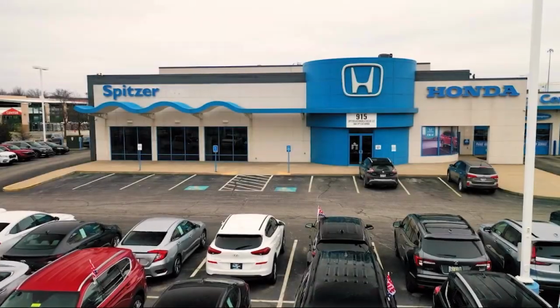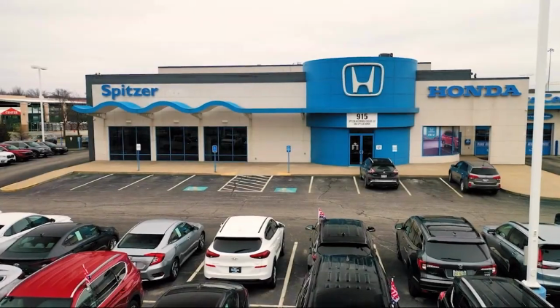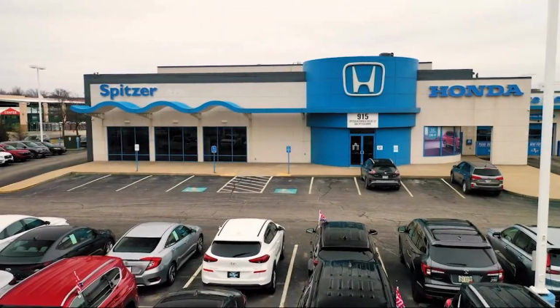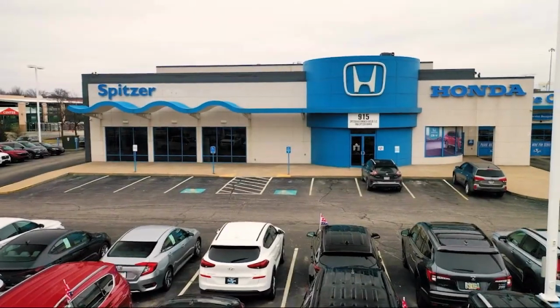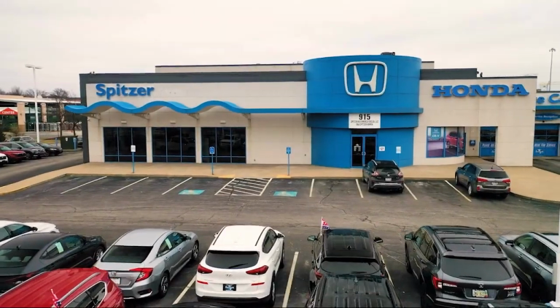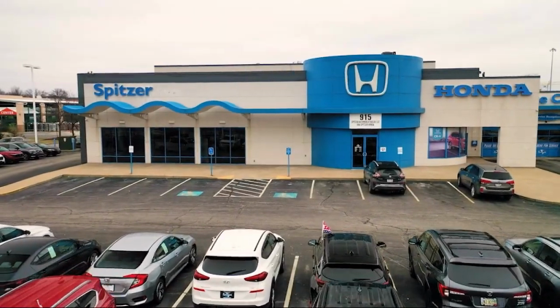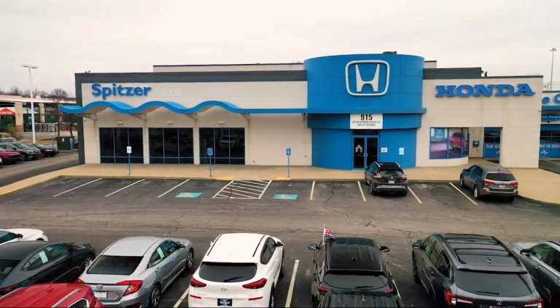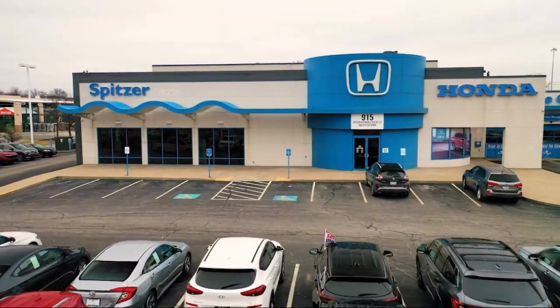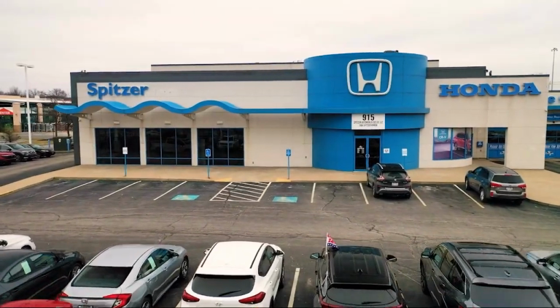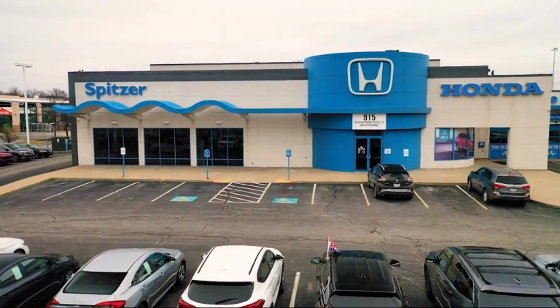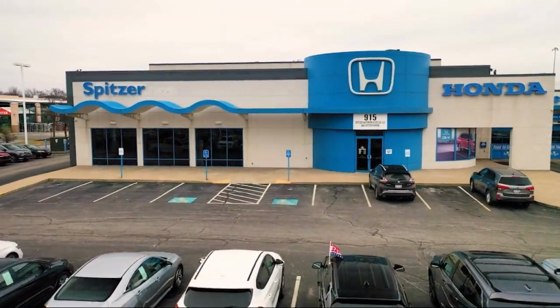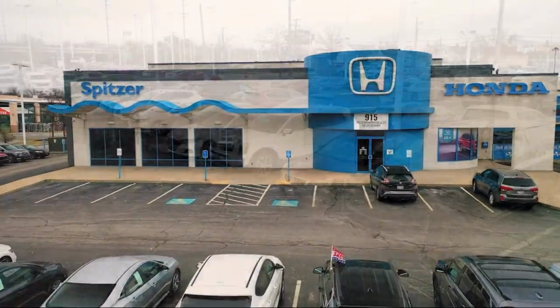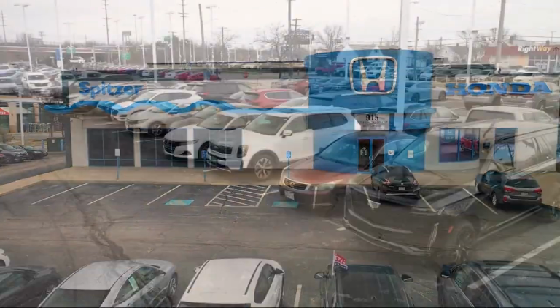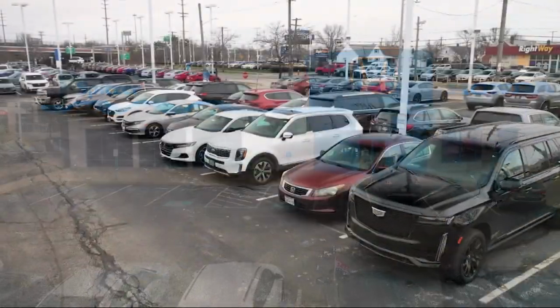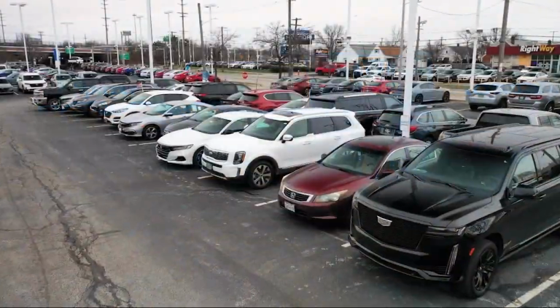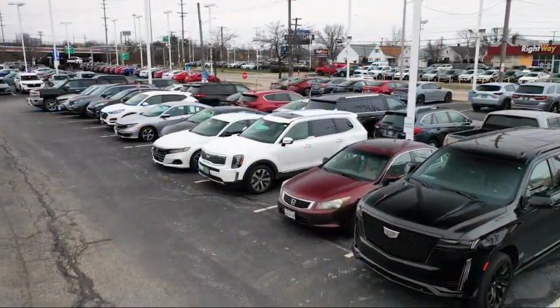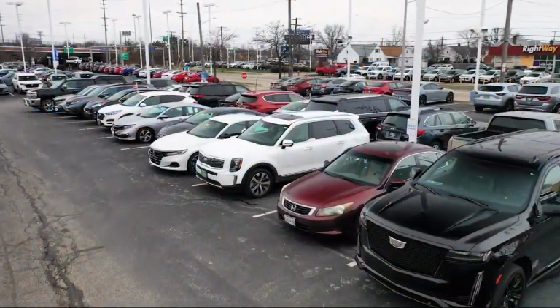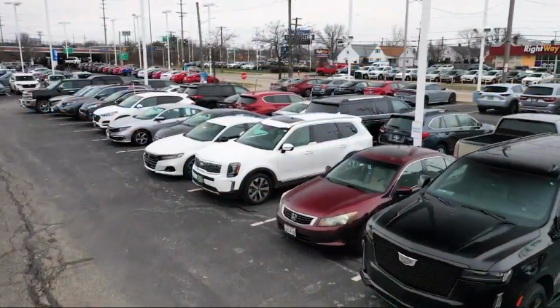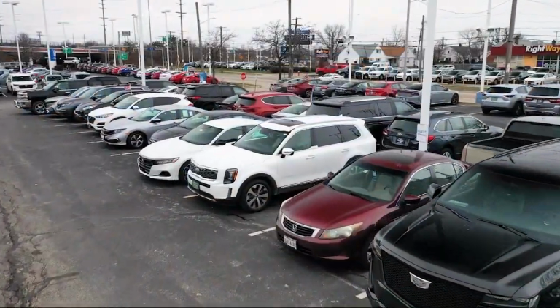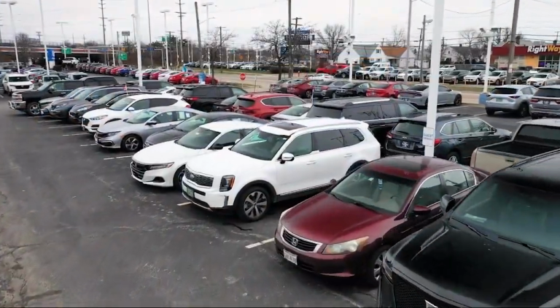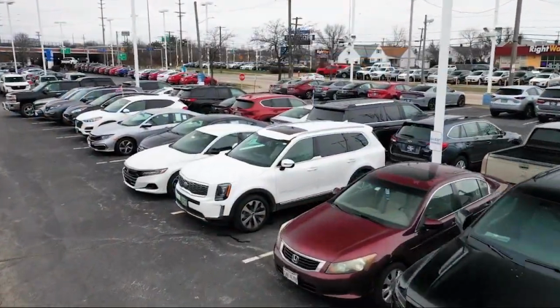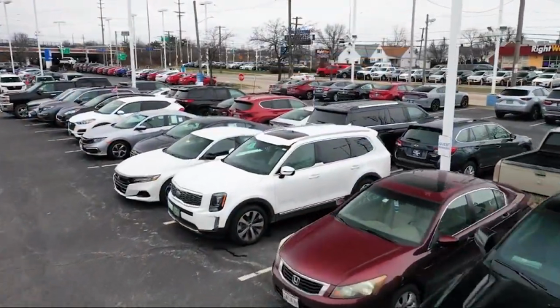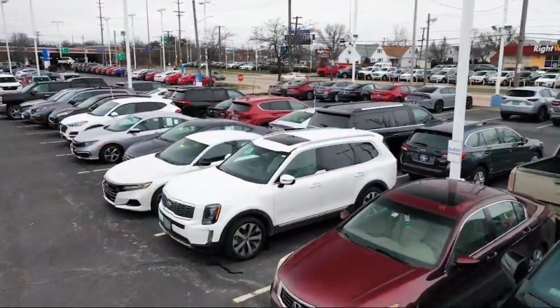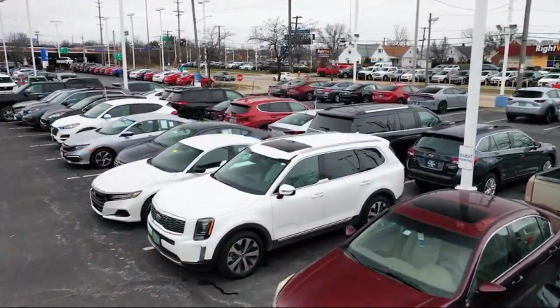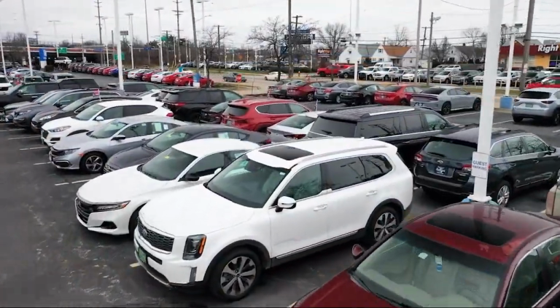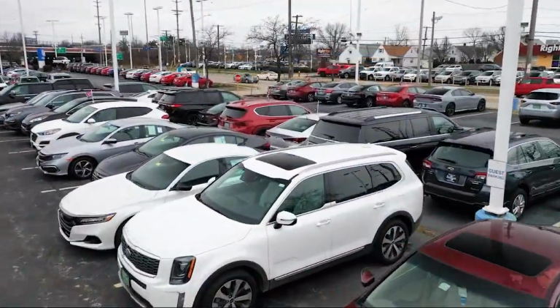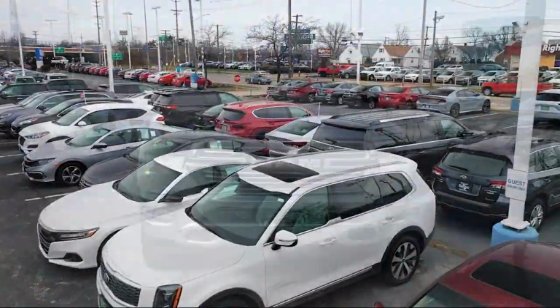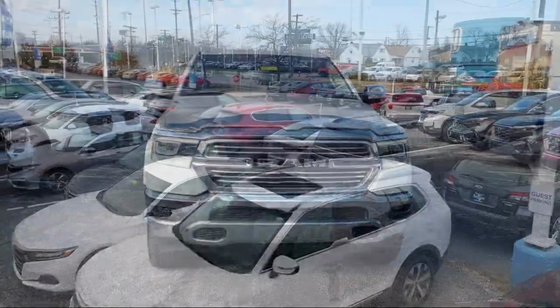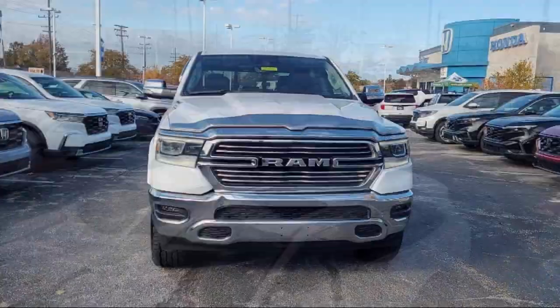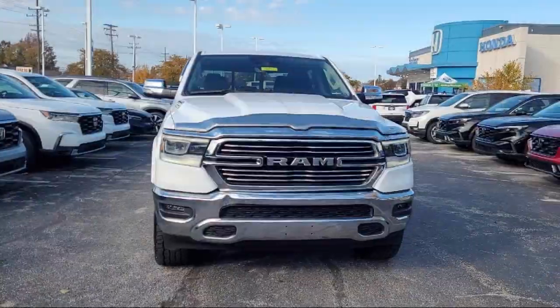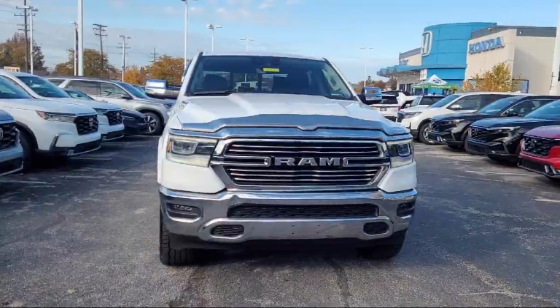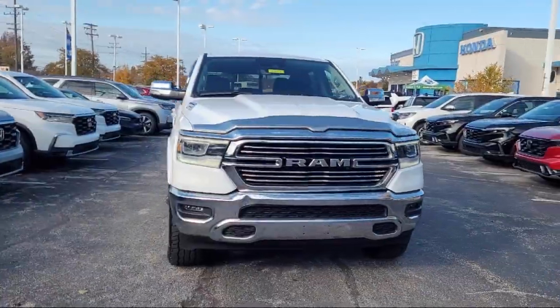Welcome to Spitzer Honda of Cleveland, and here's a look at another one of our great vehicles for sale.